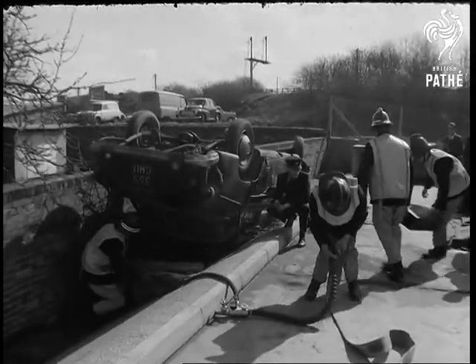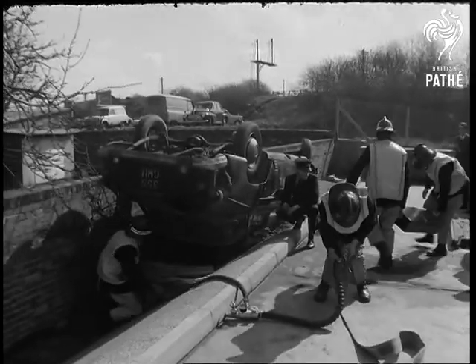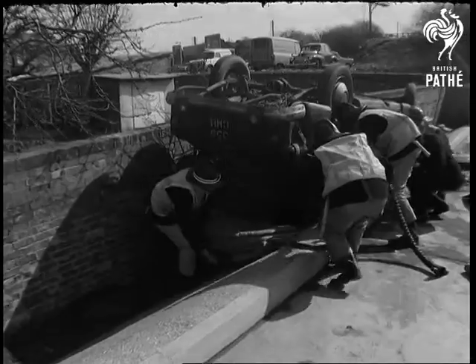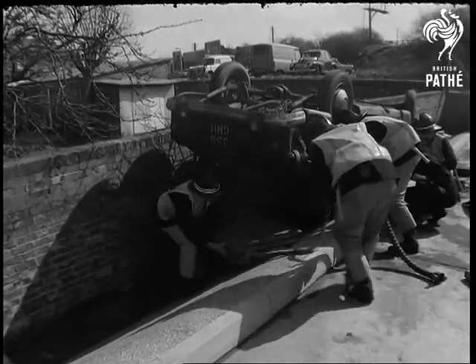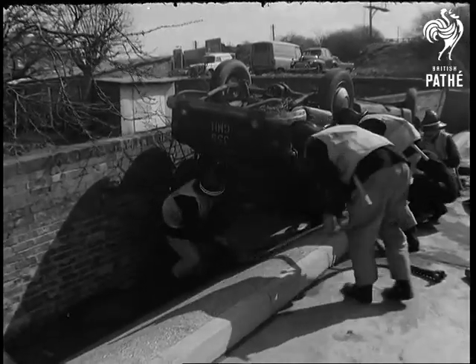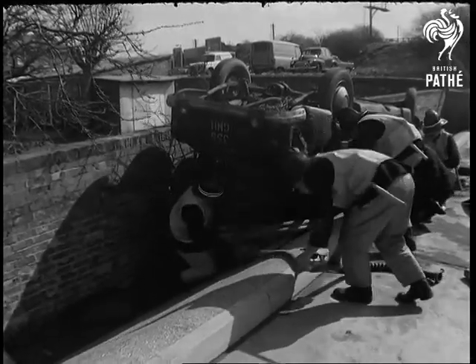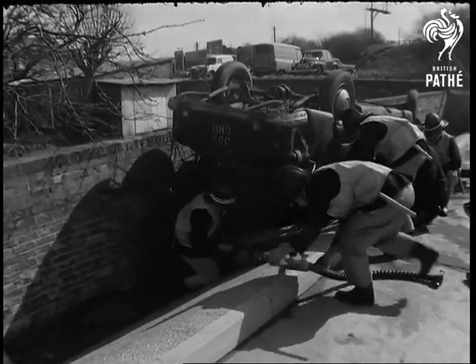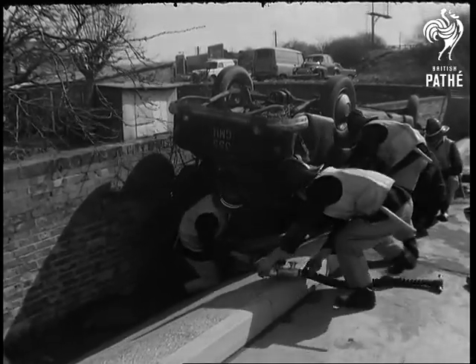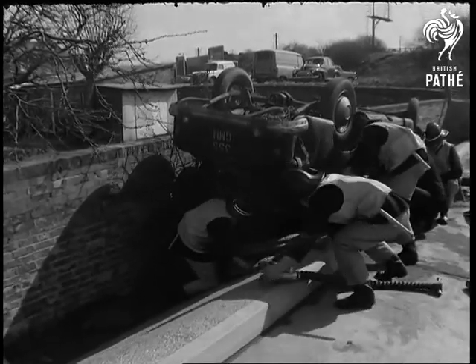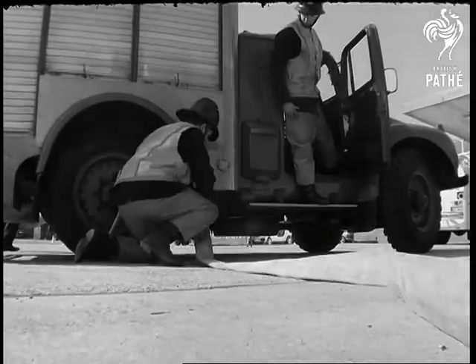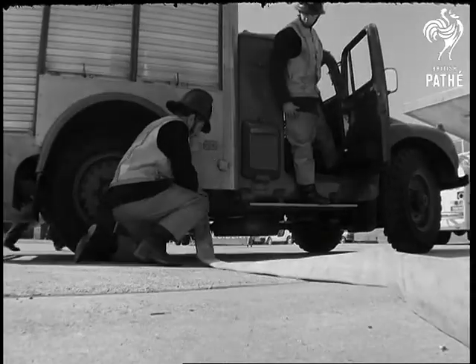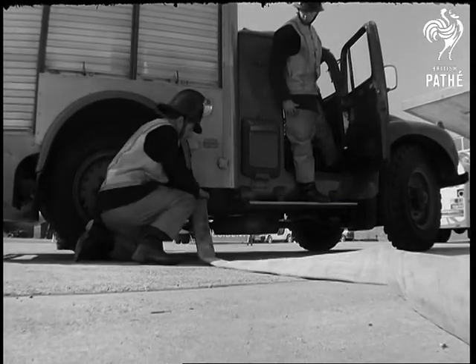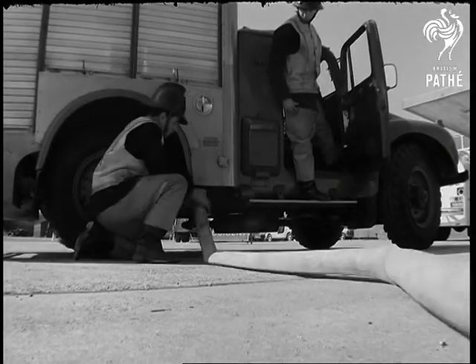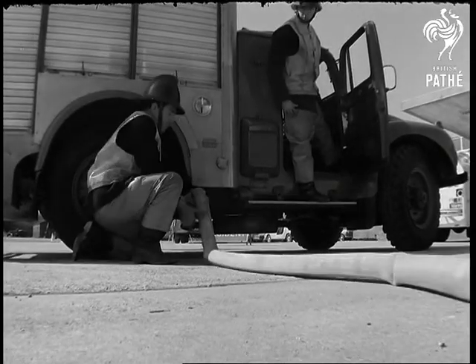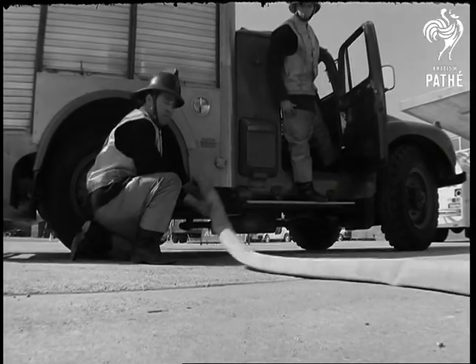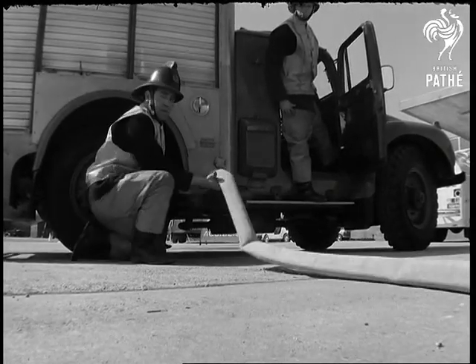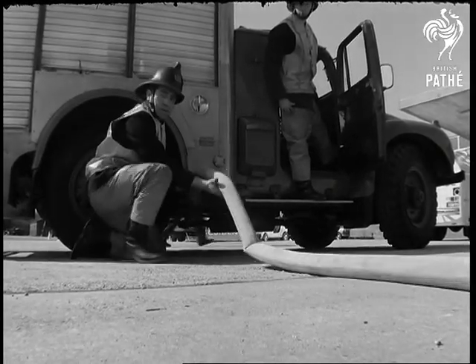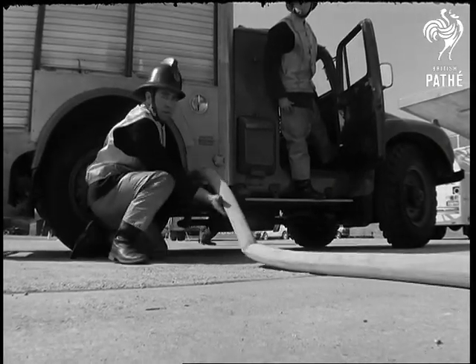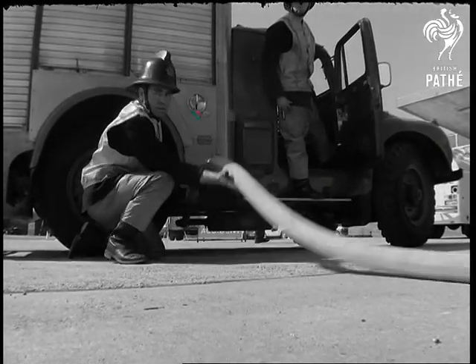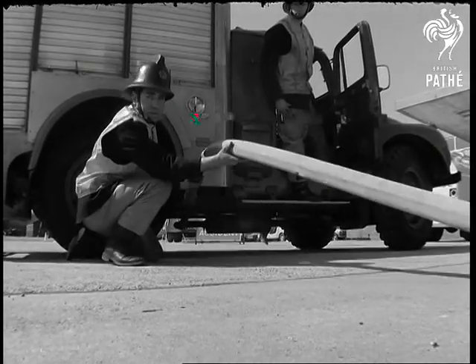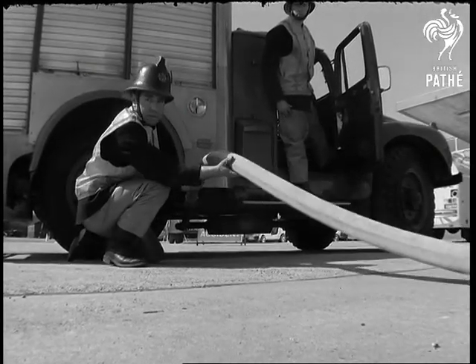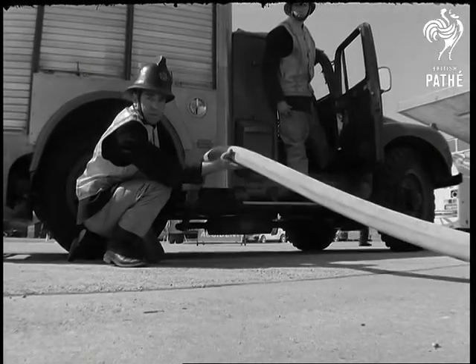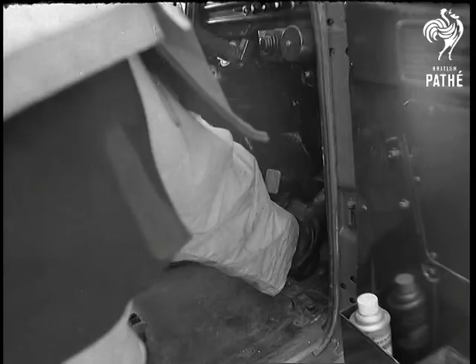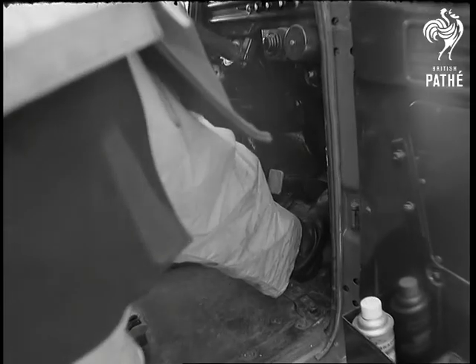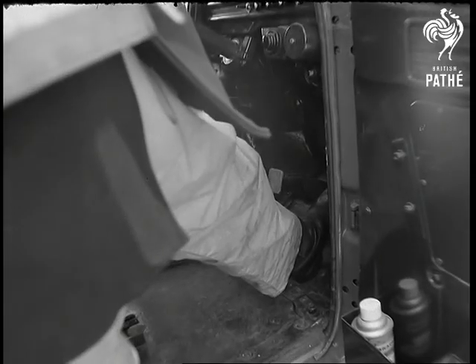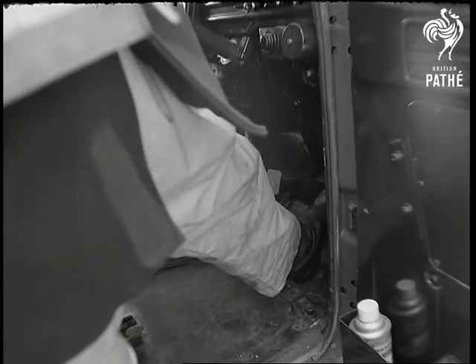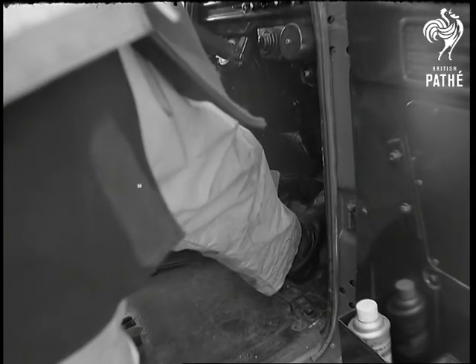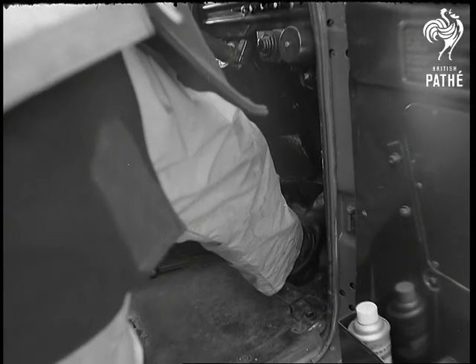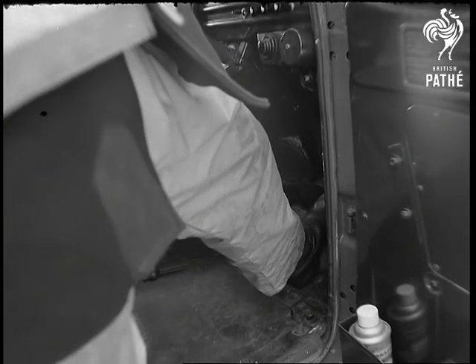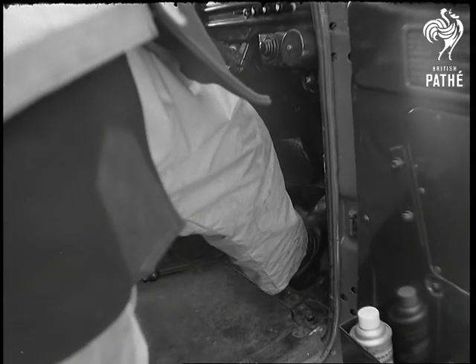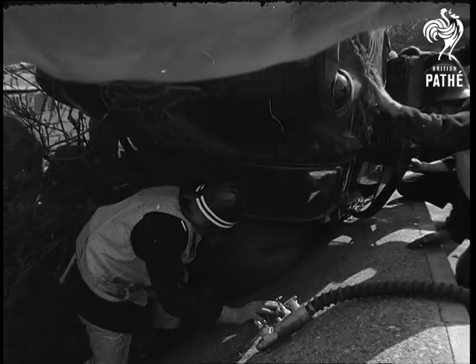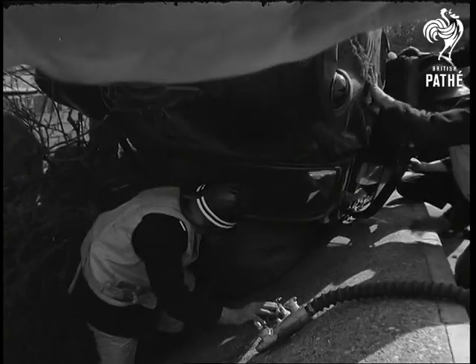This is how they work. Exhaust gases from the rescue vehicle are pumped into the bag, with rapid results at the other end.